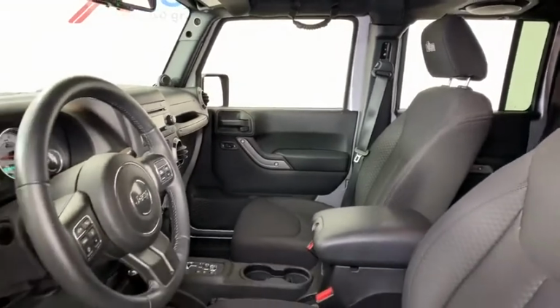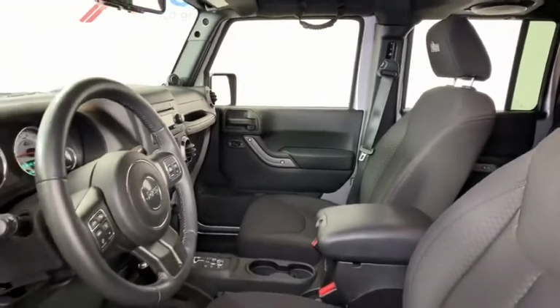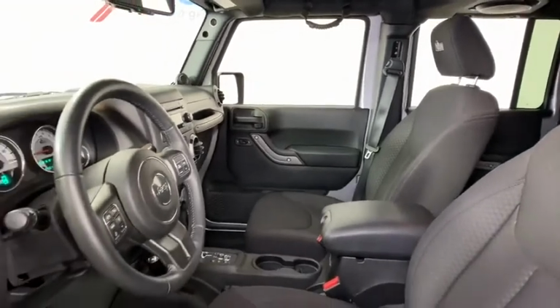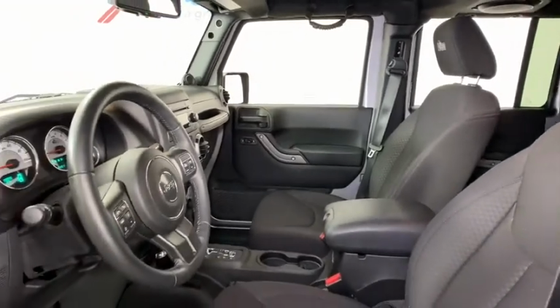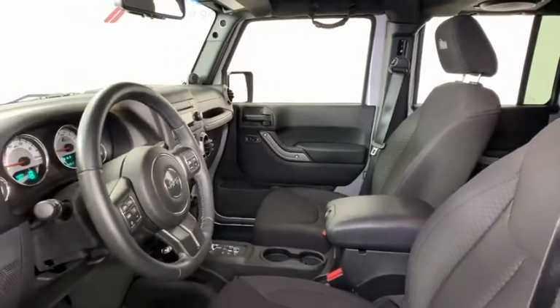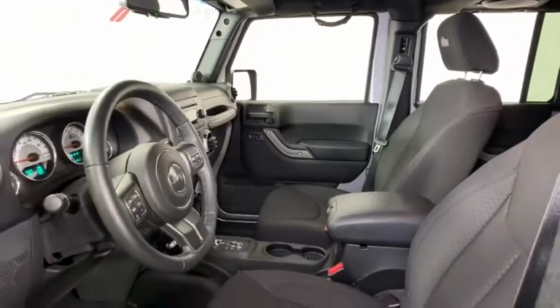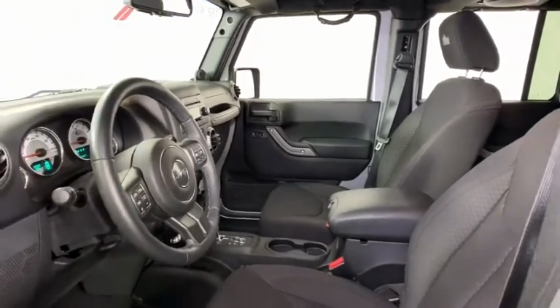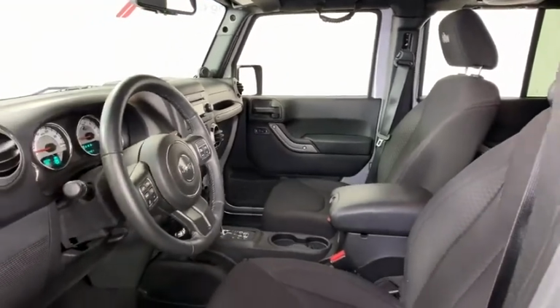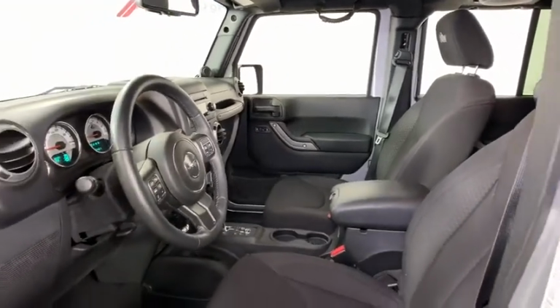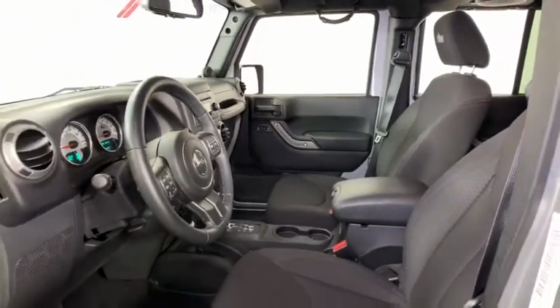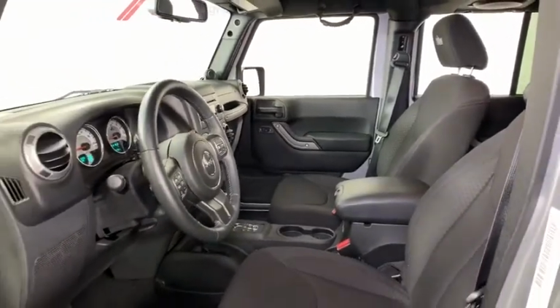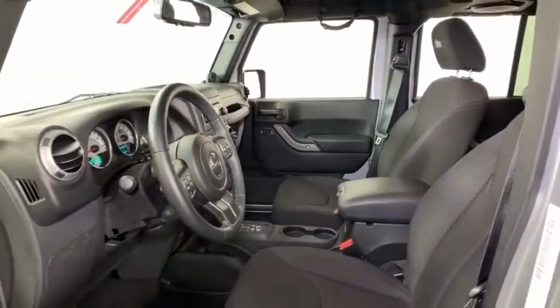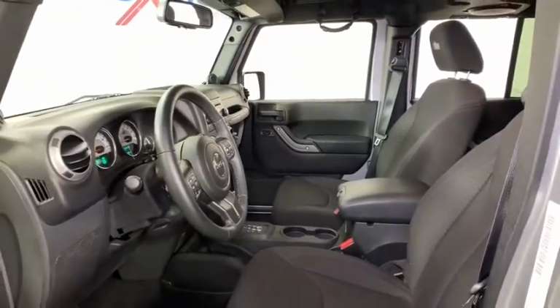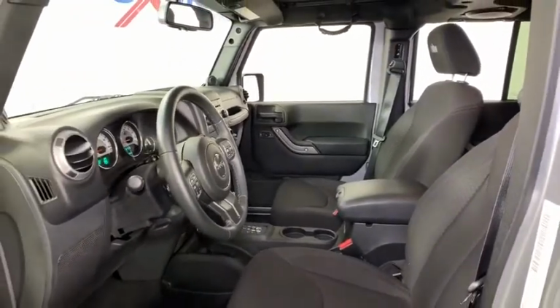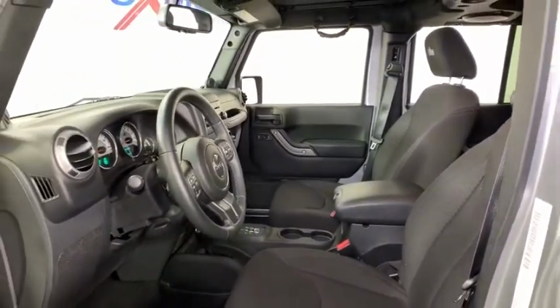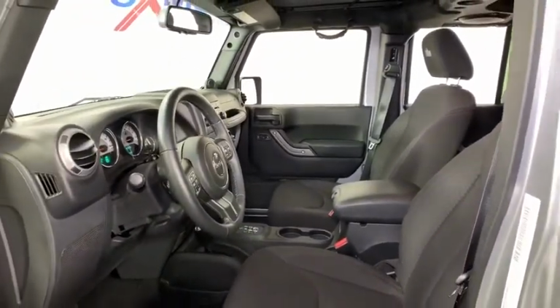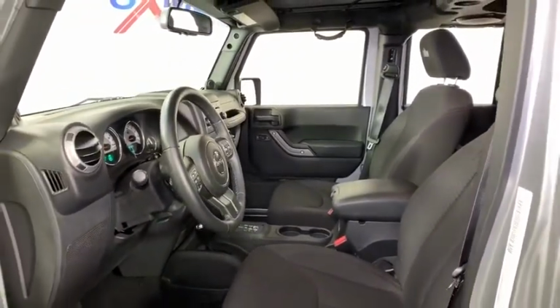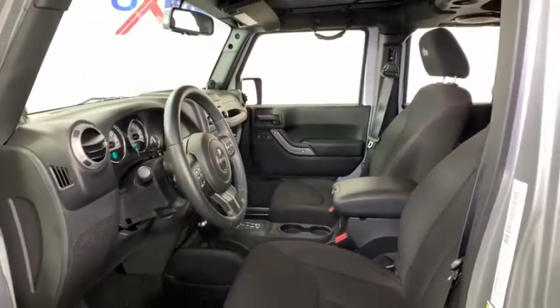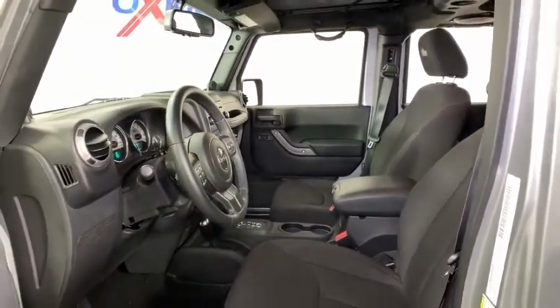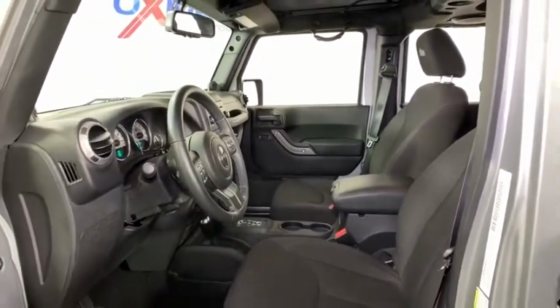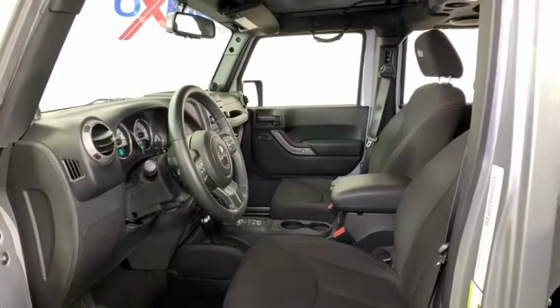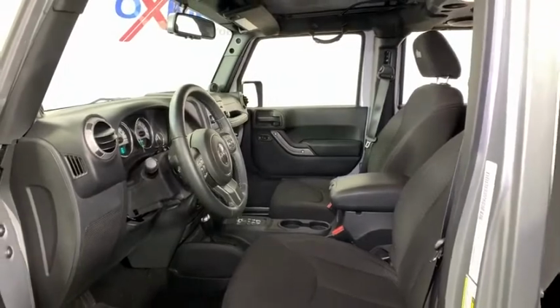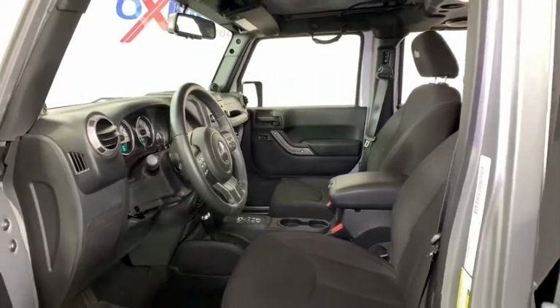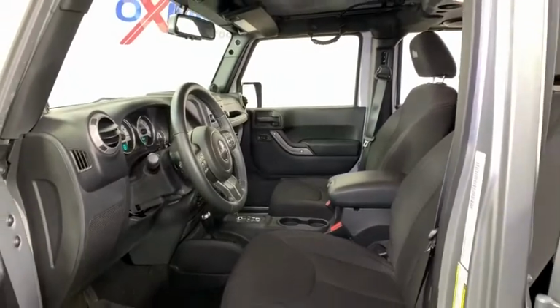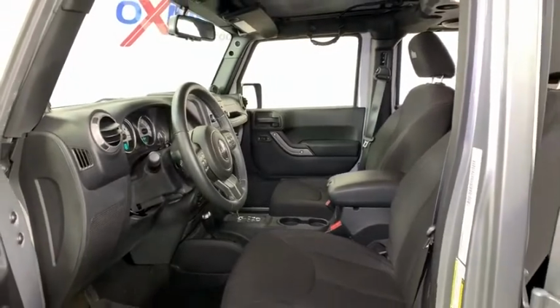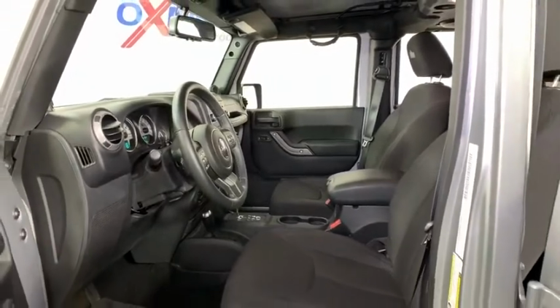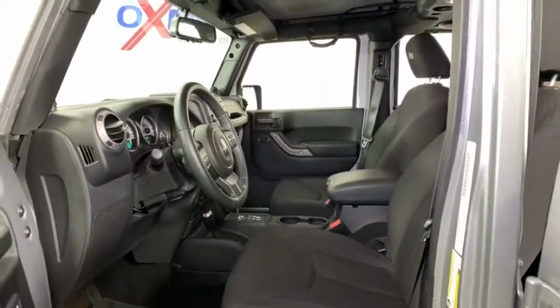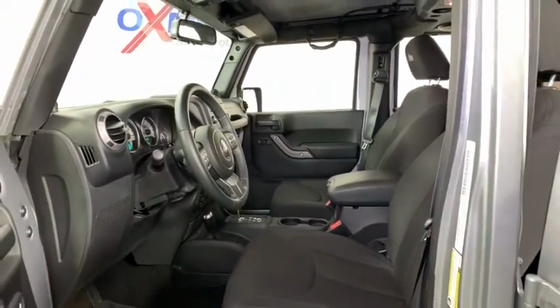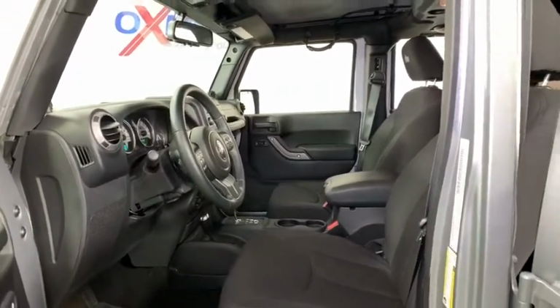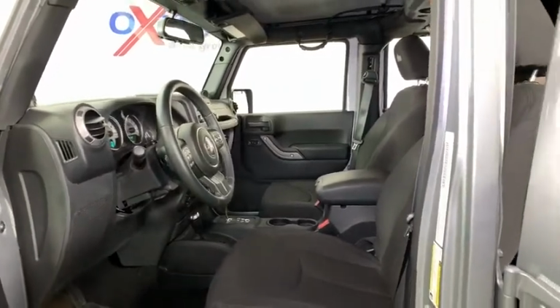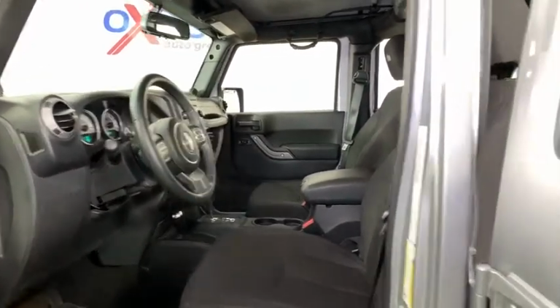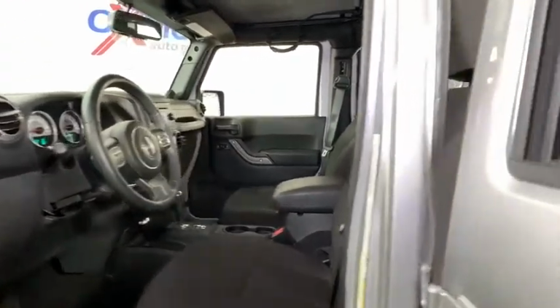CD player, trip computer, power locks, compass, security alarm, fog light, electronic stability control.